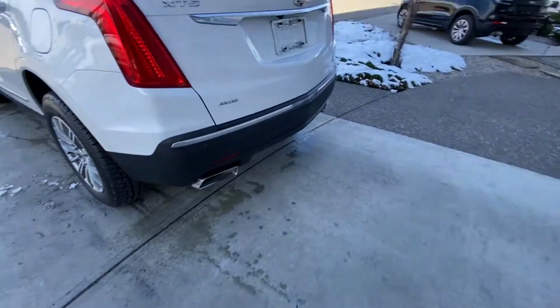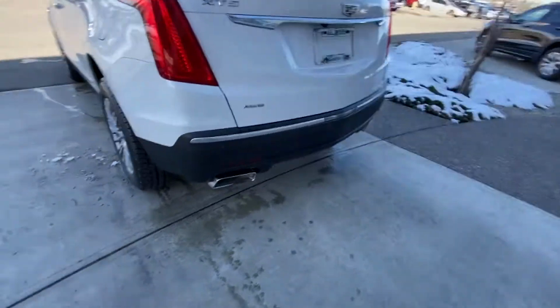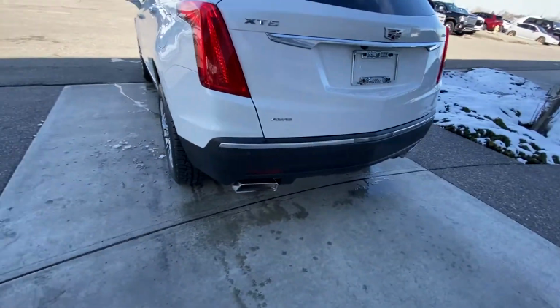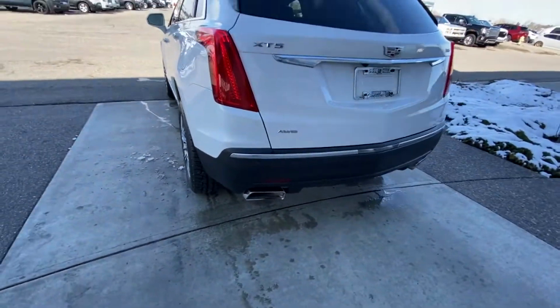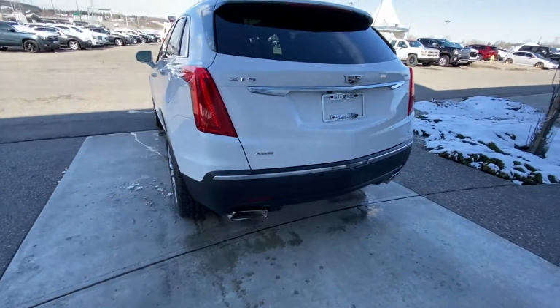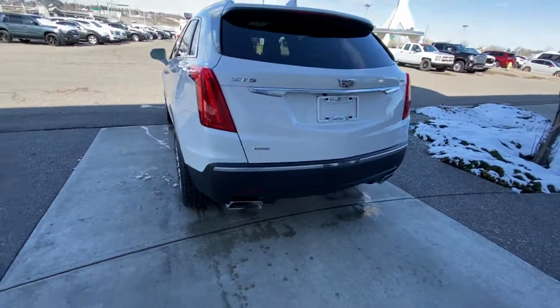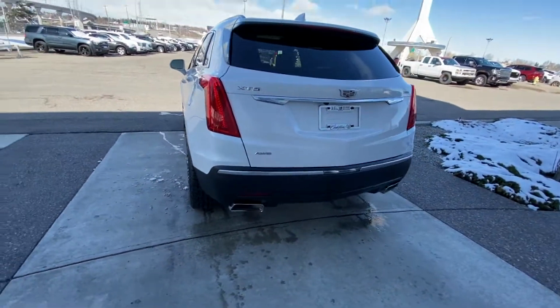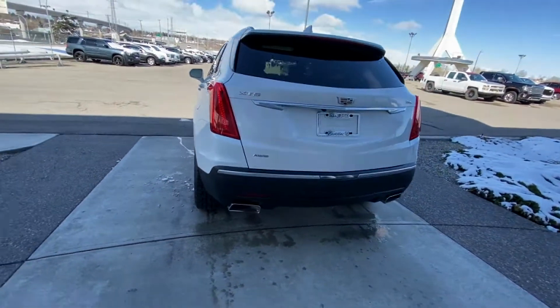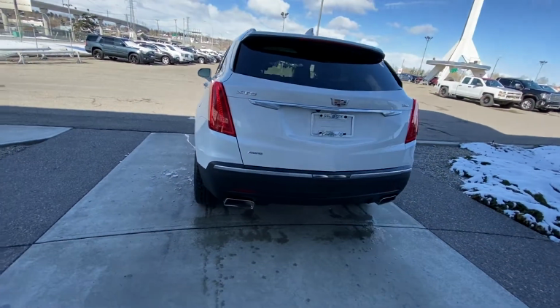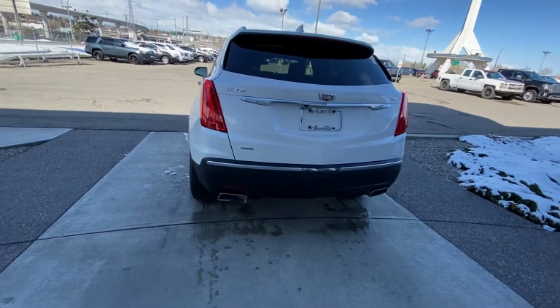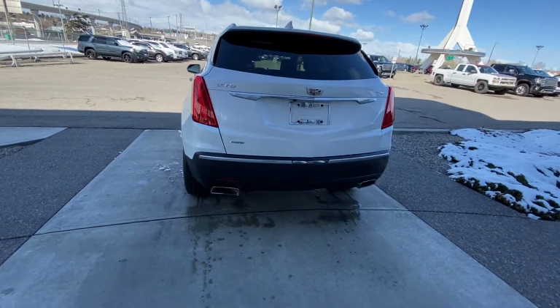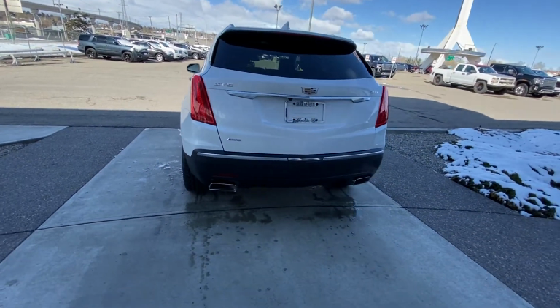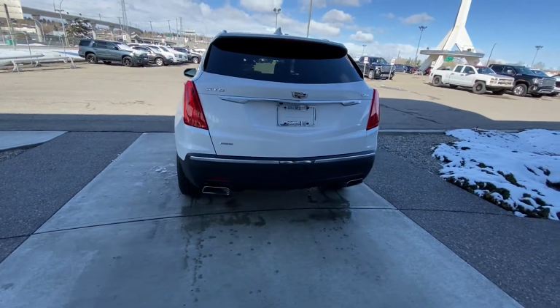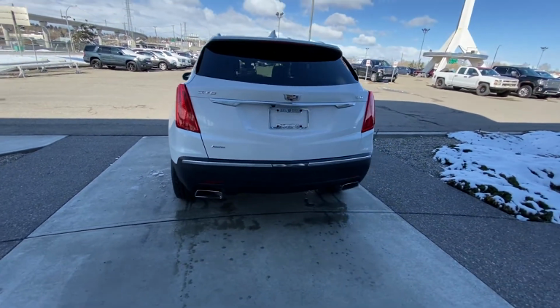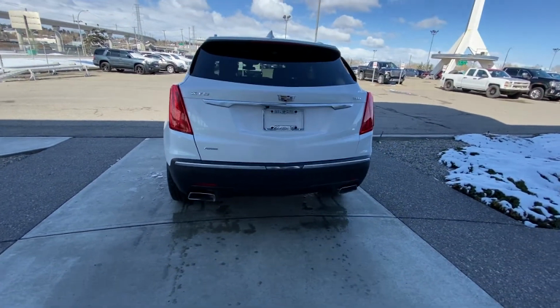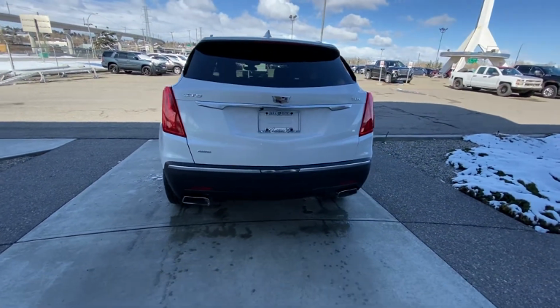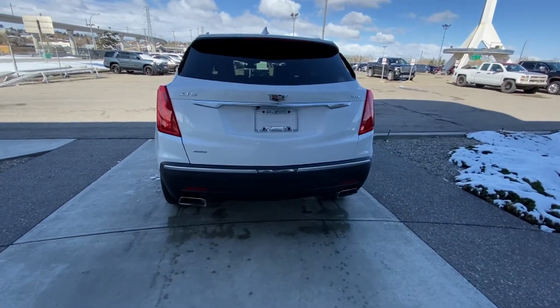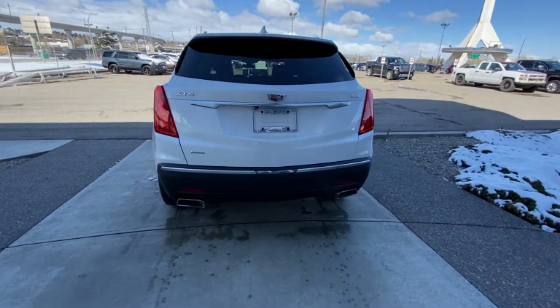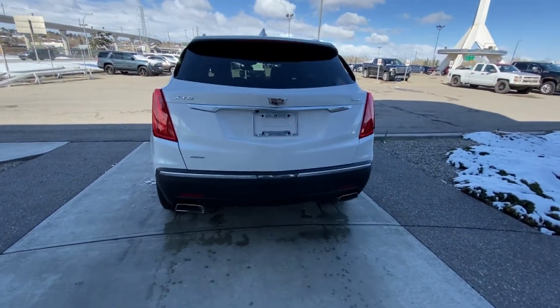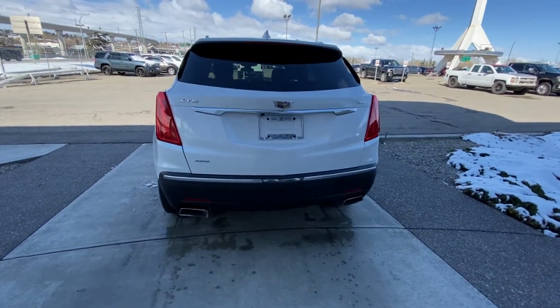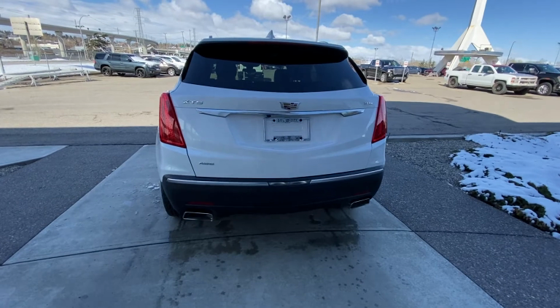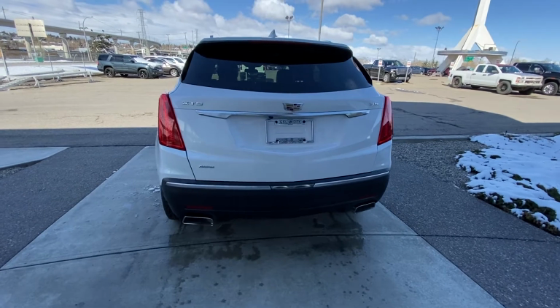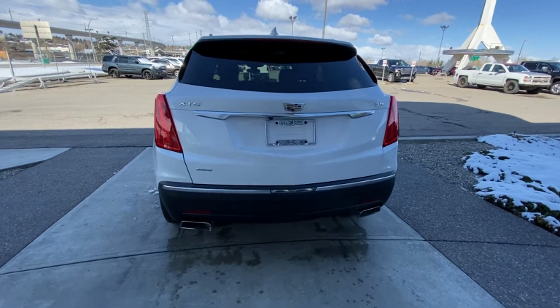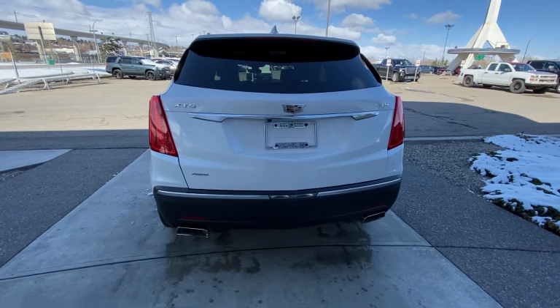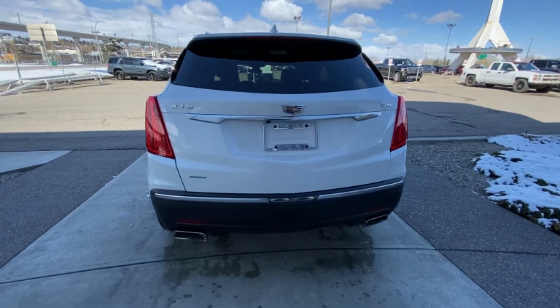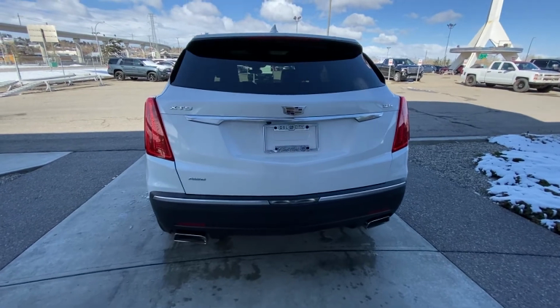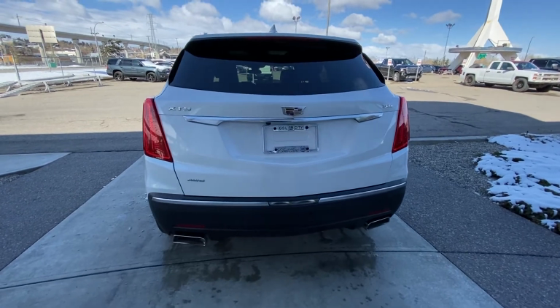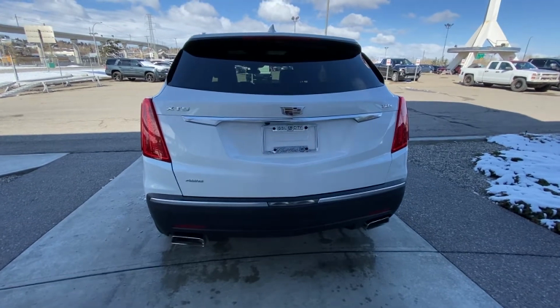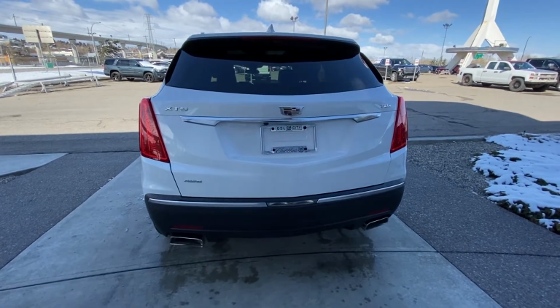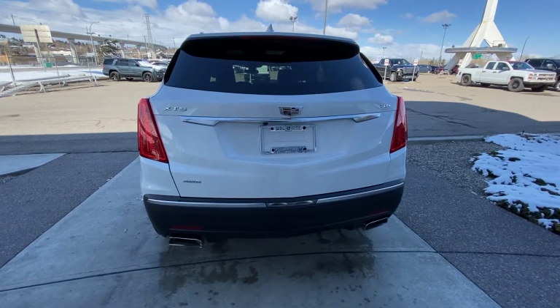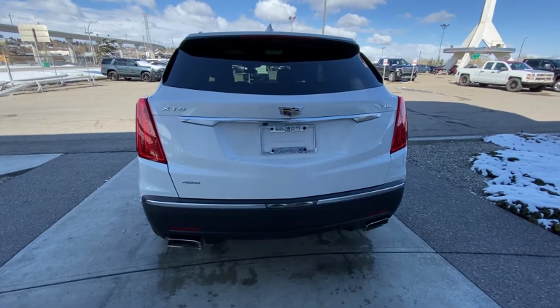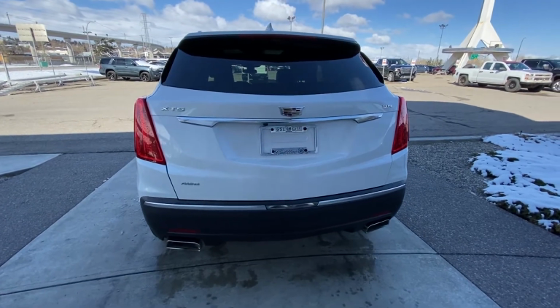Tinted privacy windows and remote start are both equipped here. At the back, all LED tail lamps, dual chrome exhaust tips, as well as your trailer tow package, power tailgate, and backup sensors.